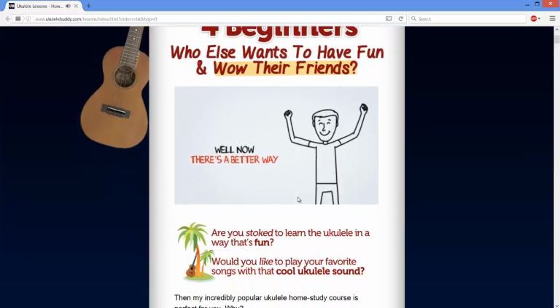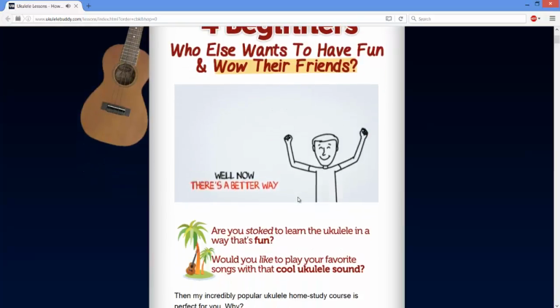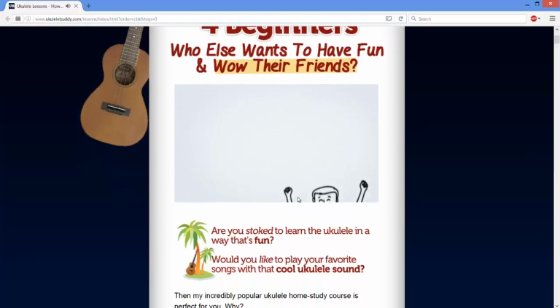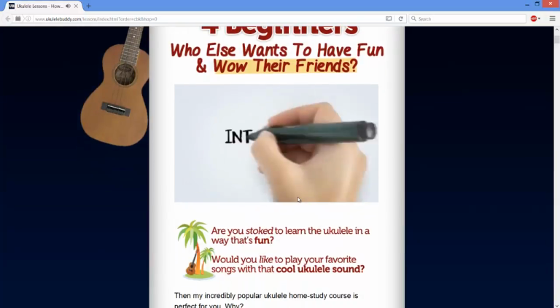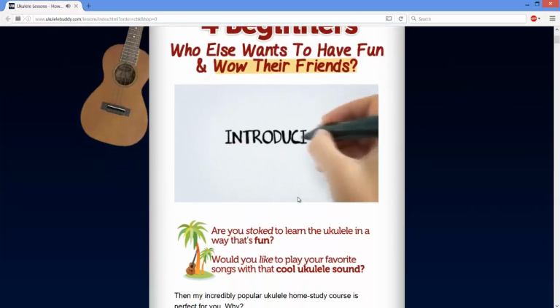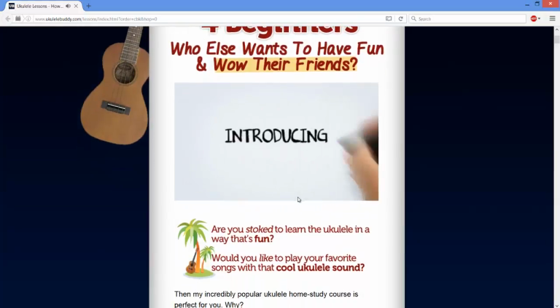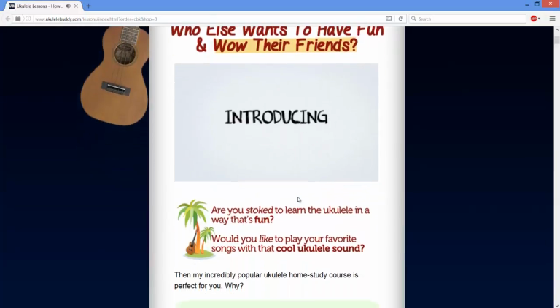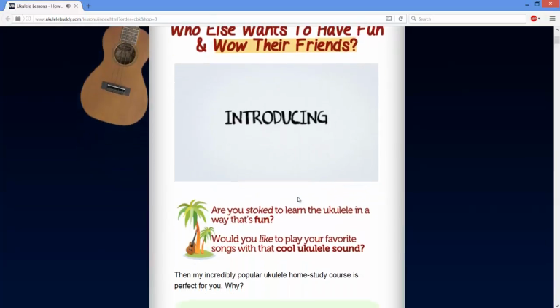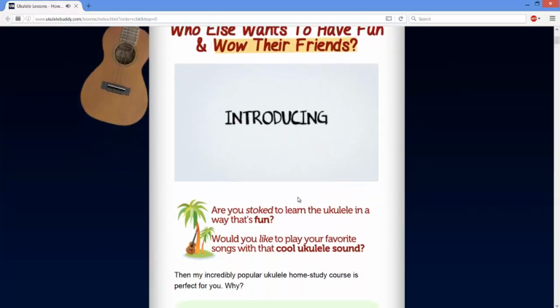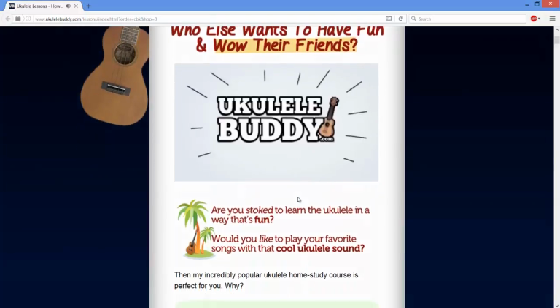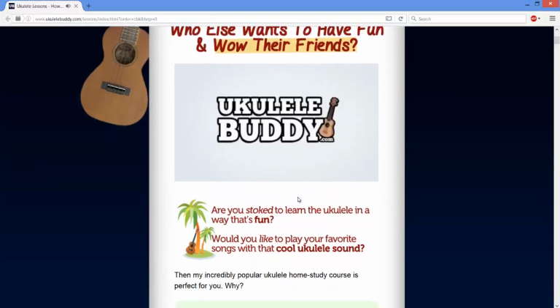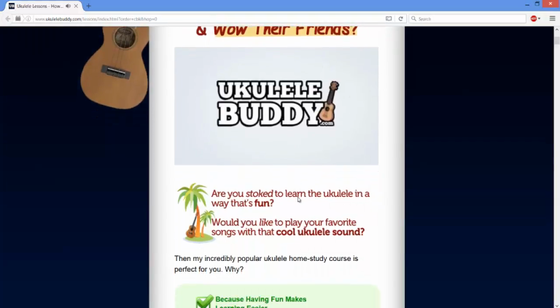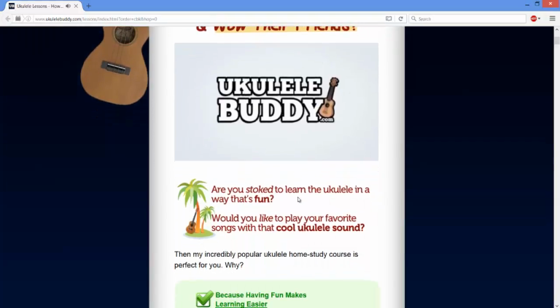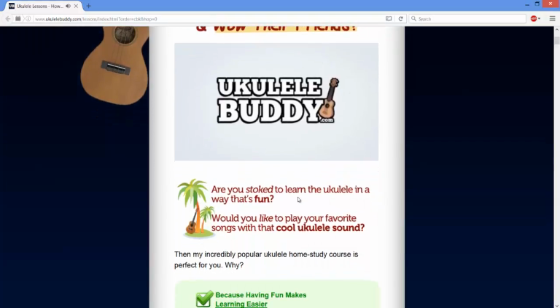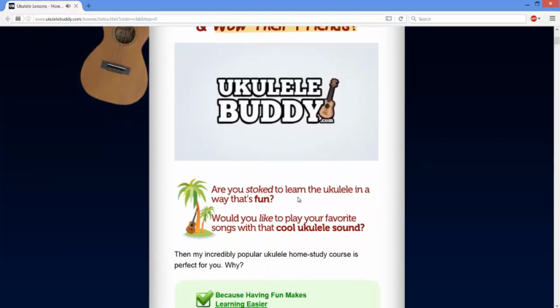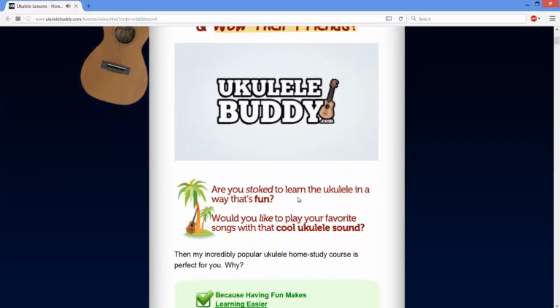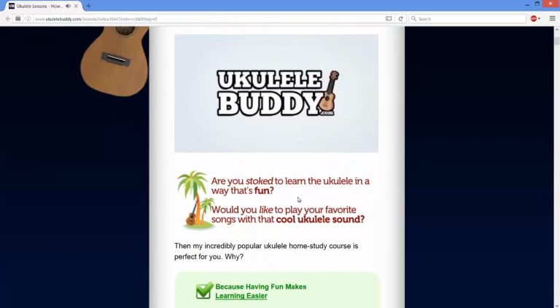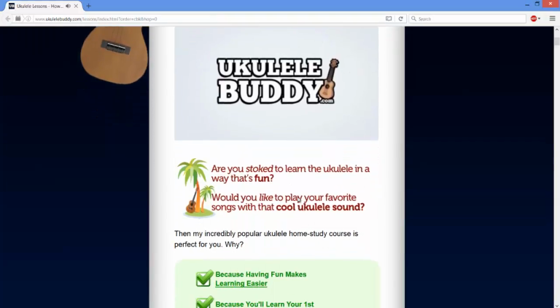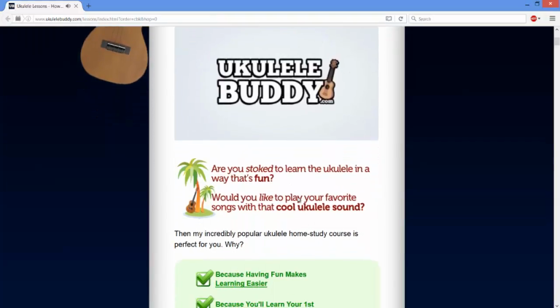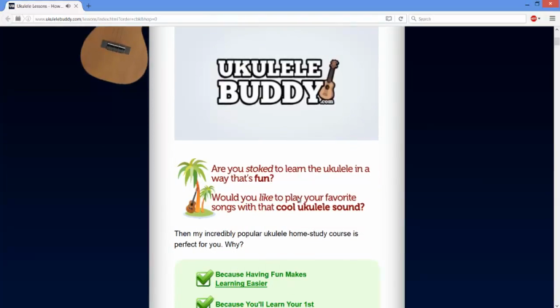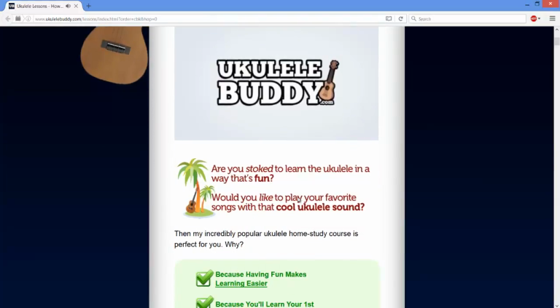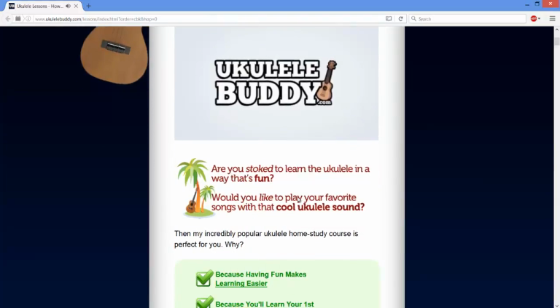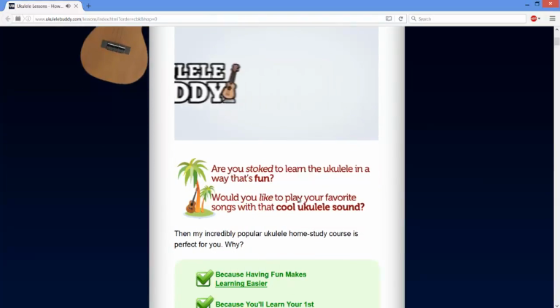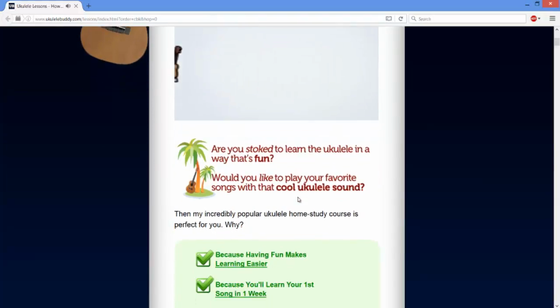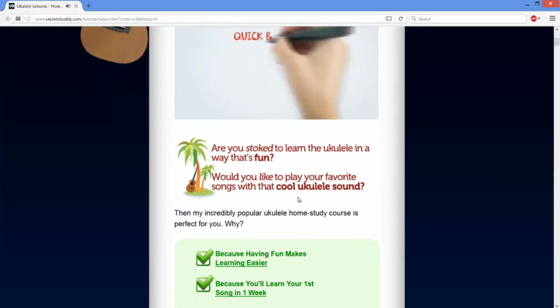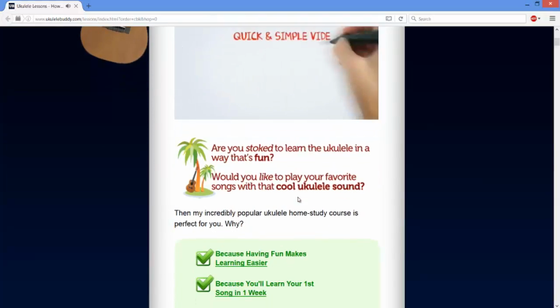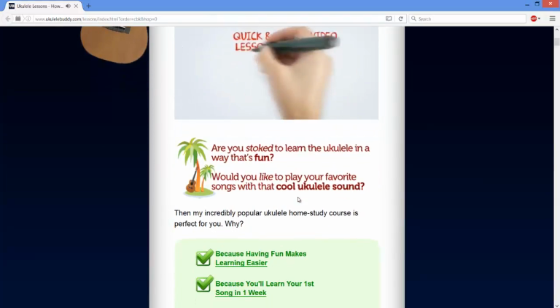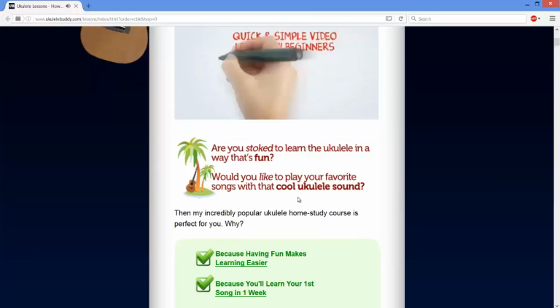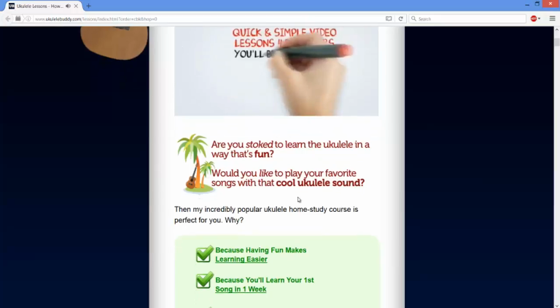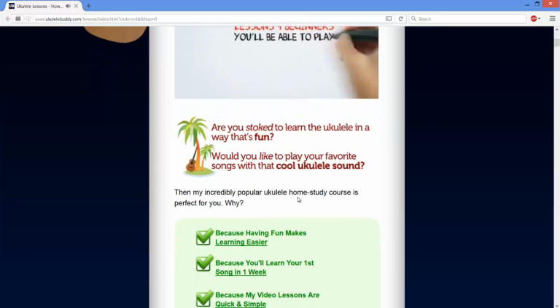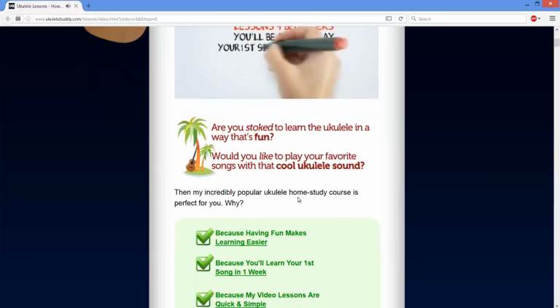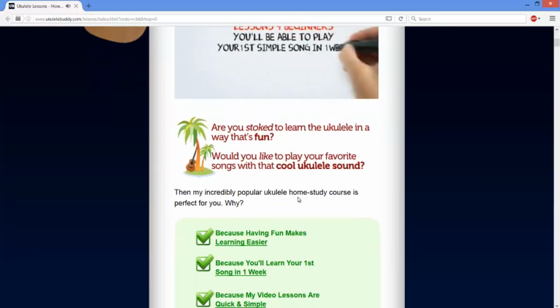Click the link in the description to buy the product at a 70% discount price.